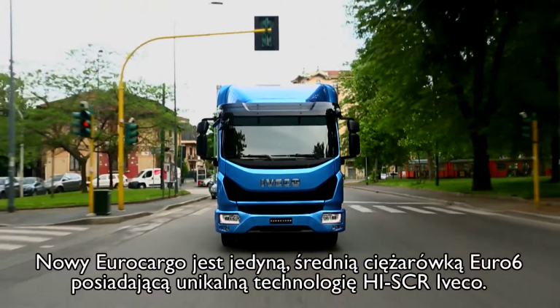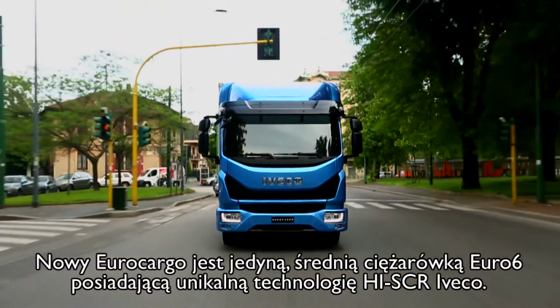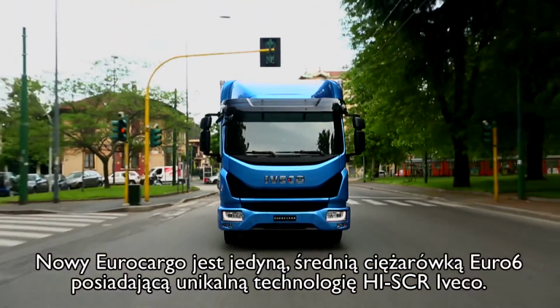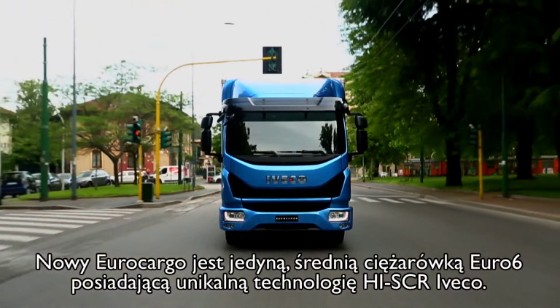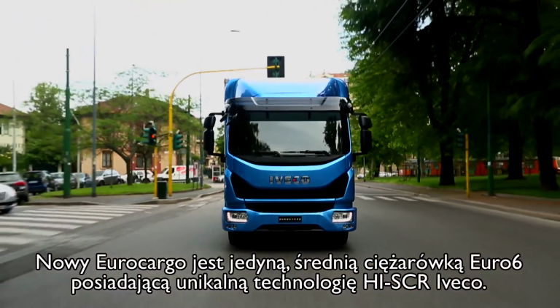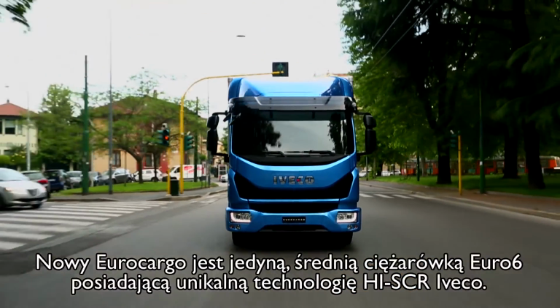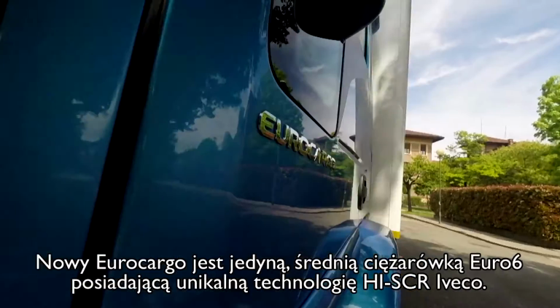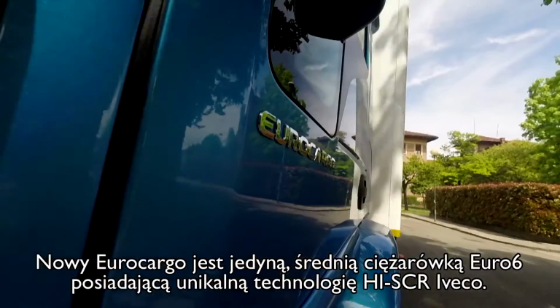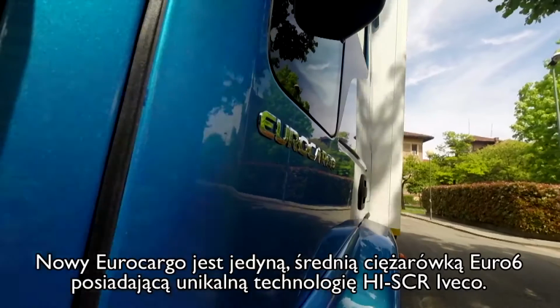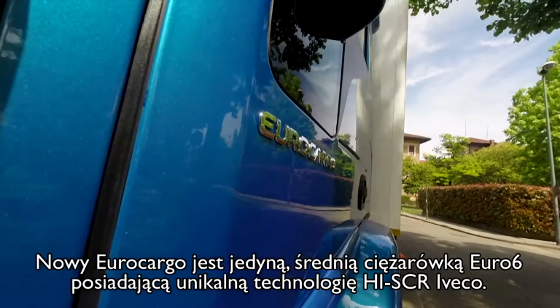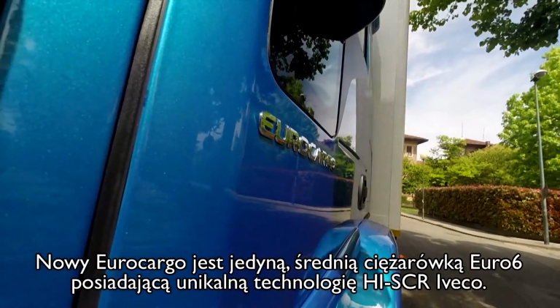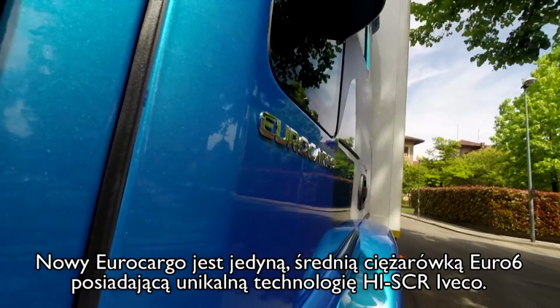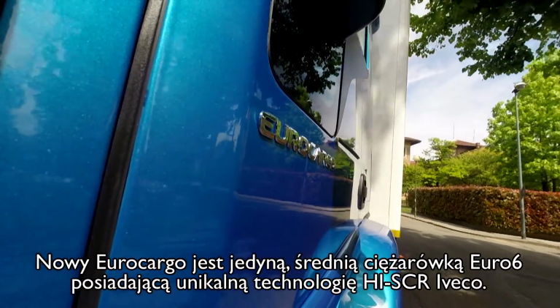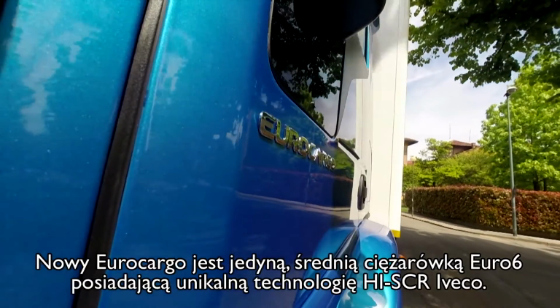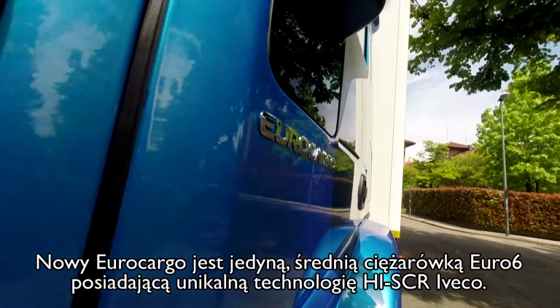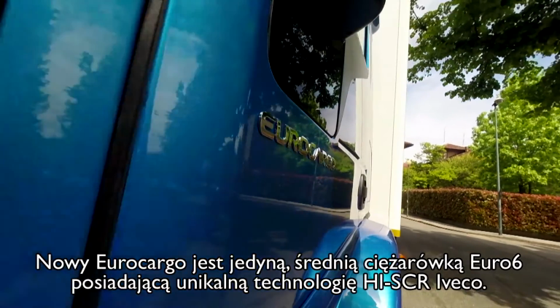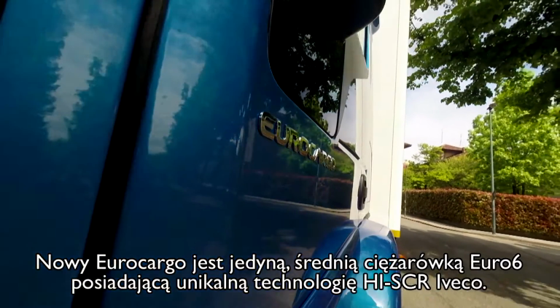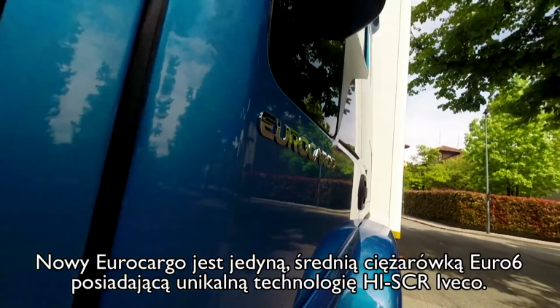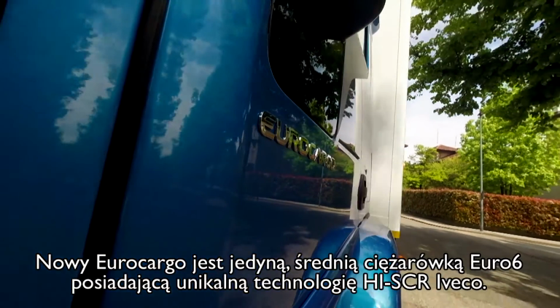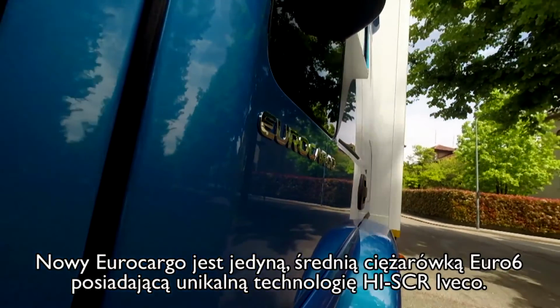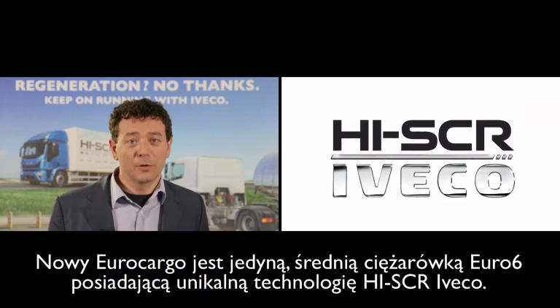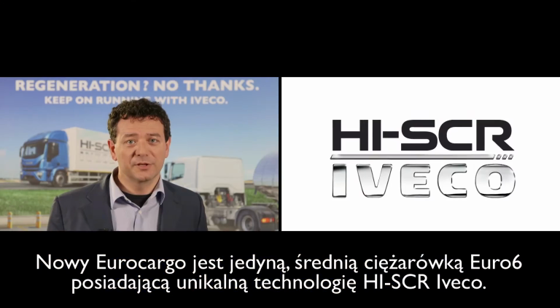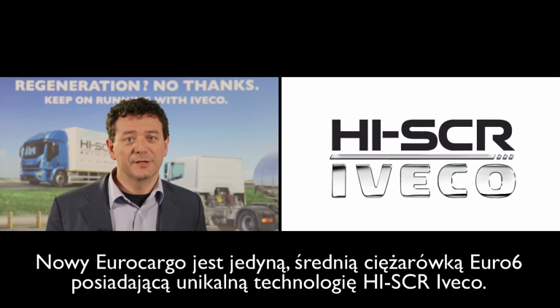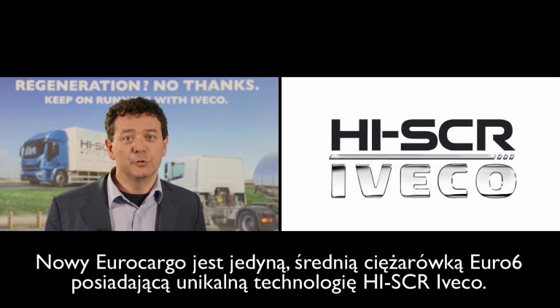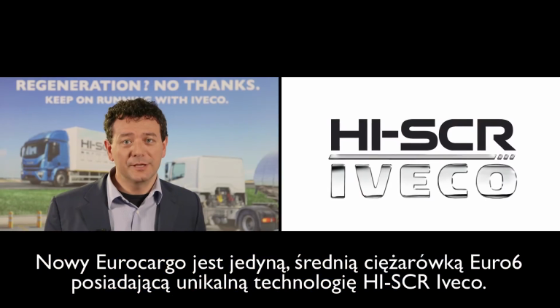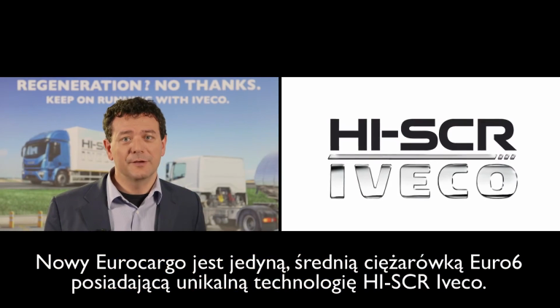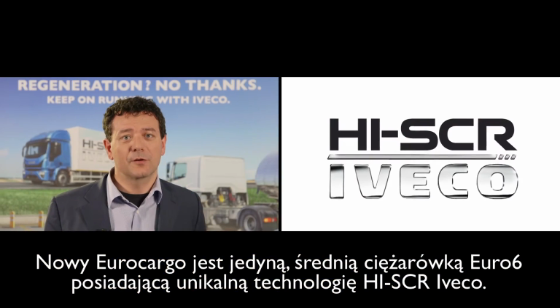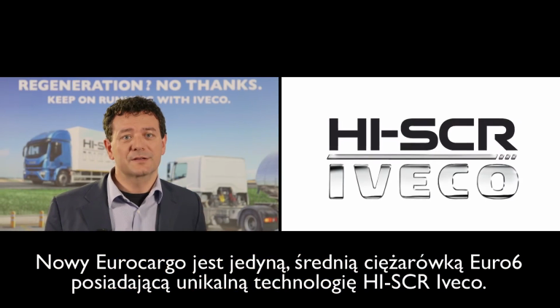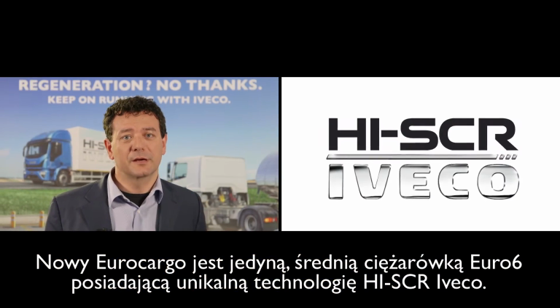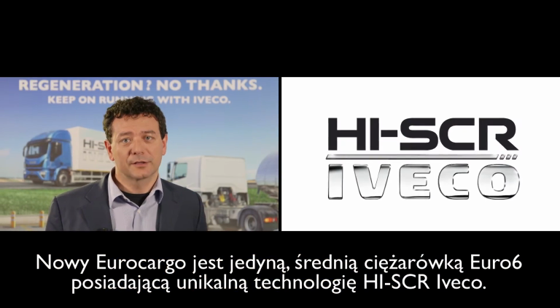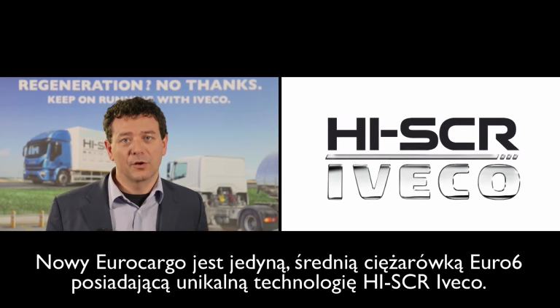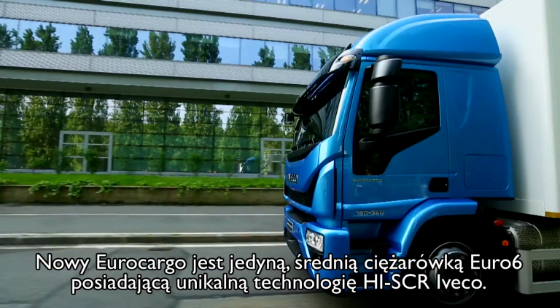The ISCR system is an Iveco exclusive technology in the world of commercial vehicles. The new Eurocargo is the only Euro 6 medium-duty truck adopting the unique Iveco ISCR technology.